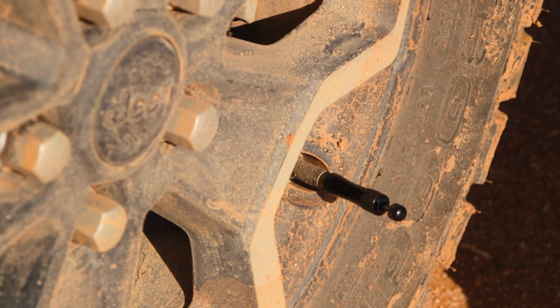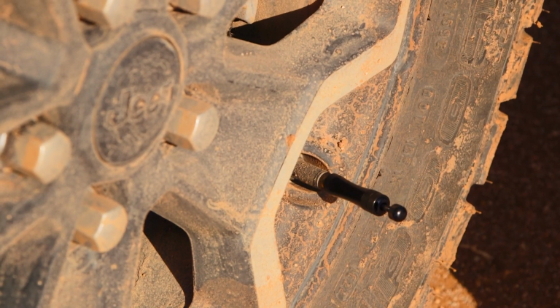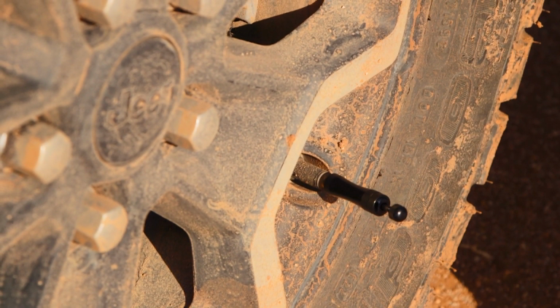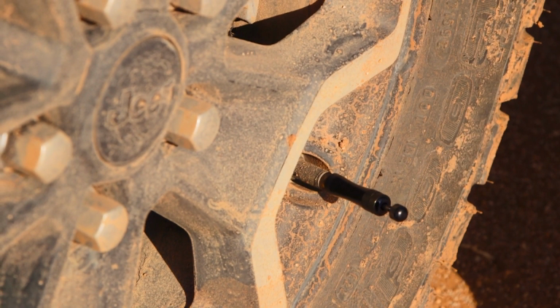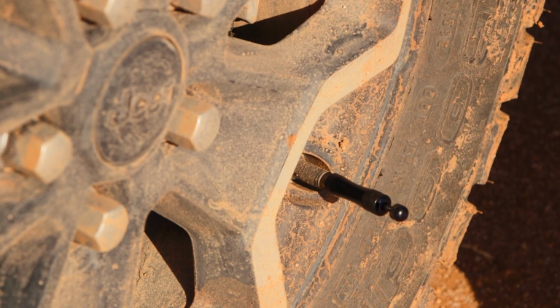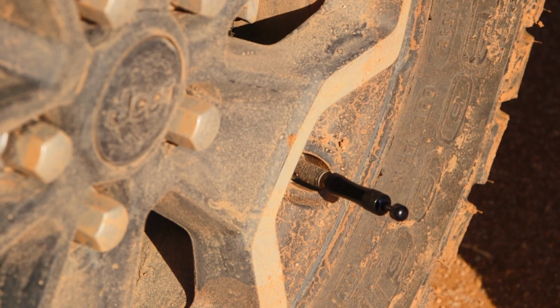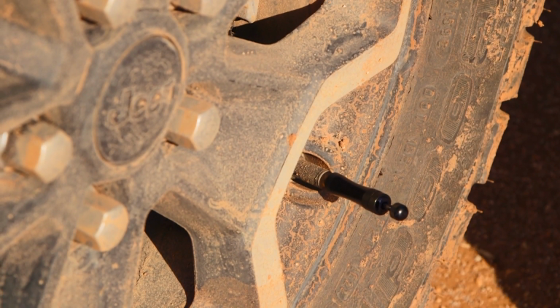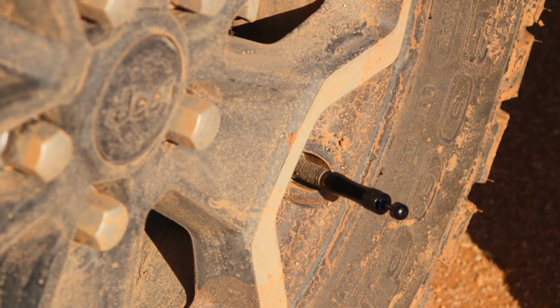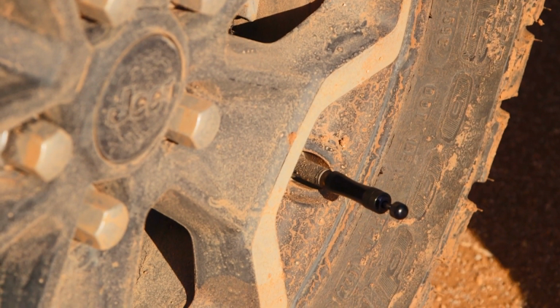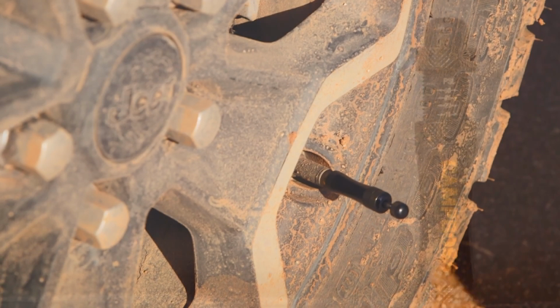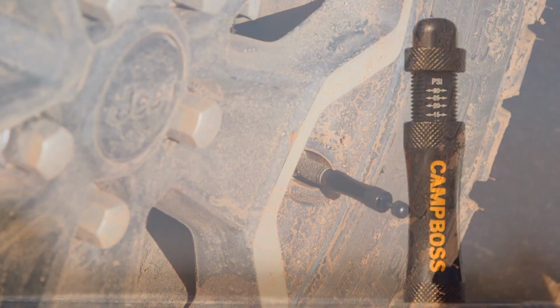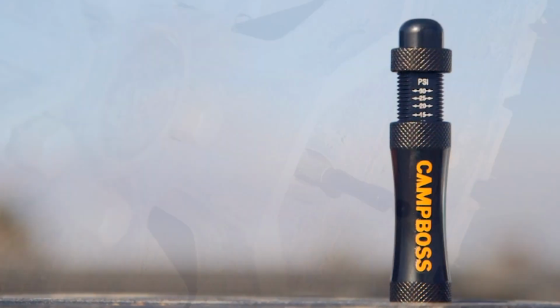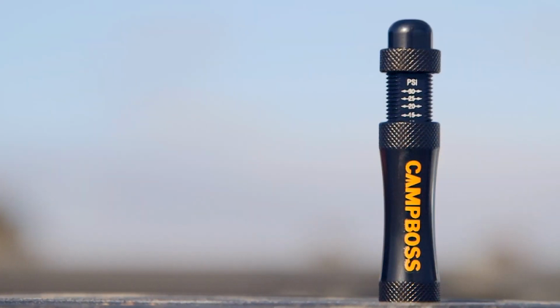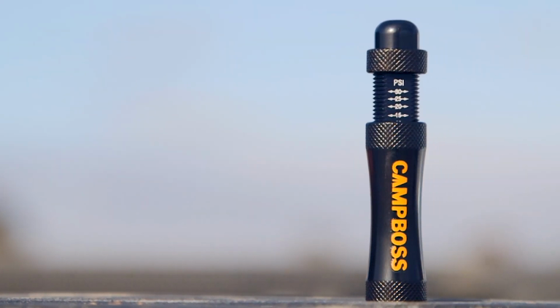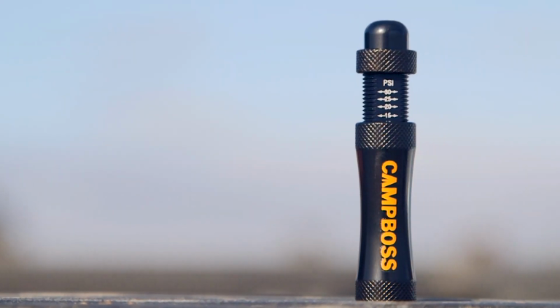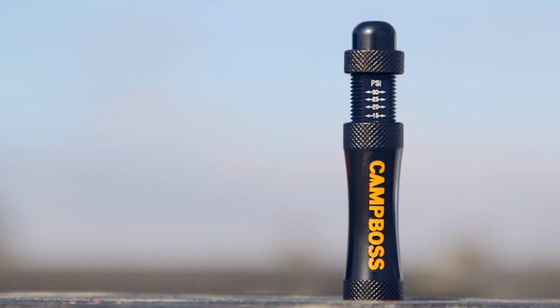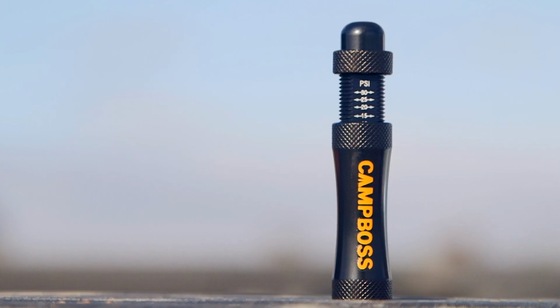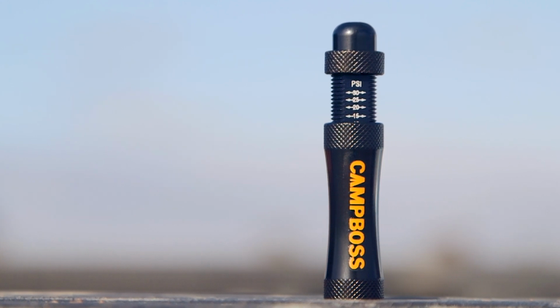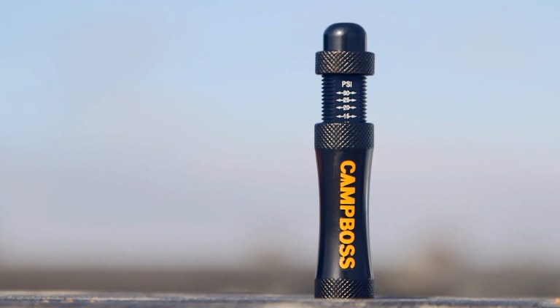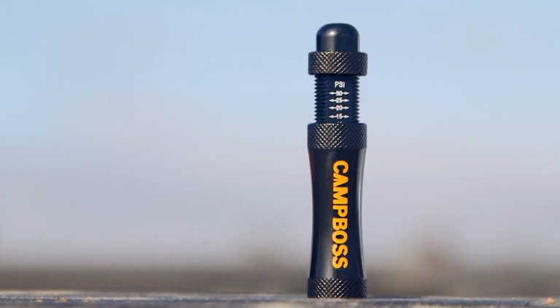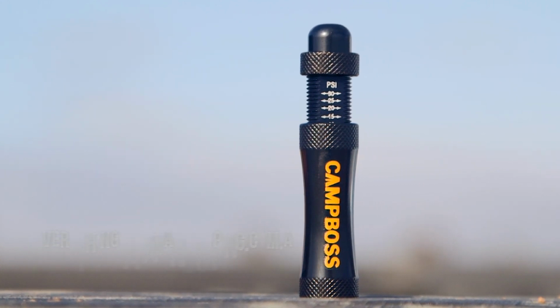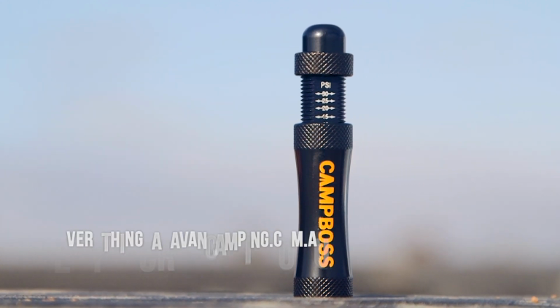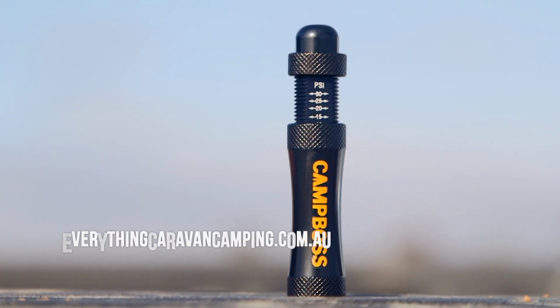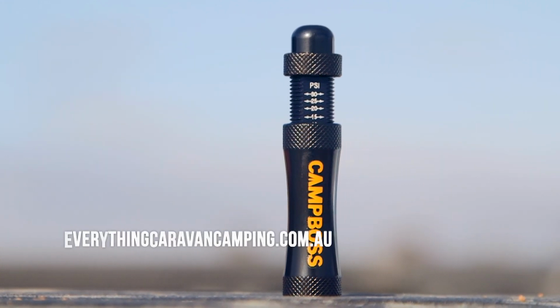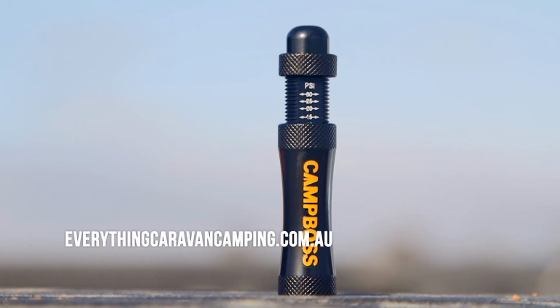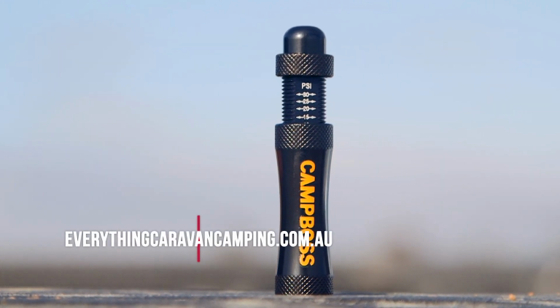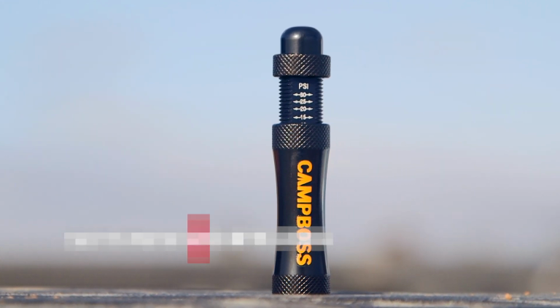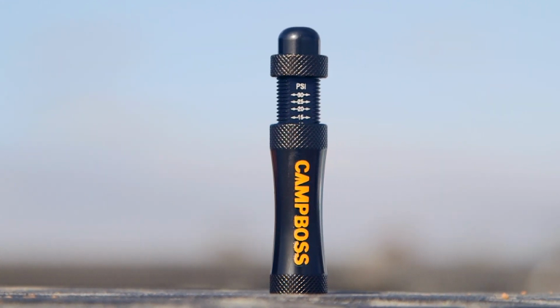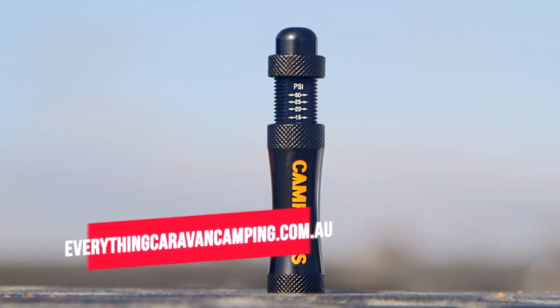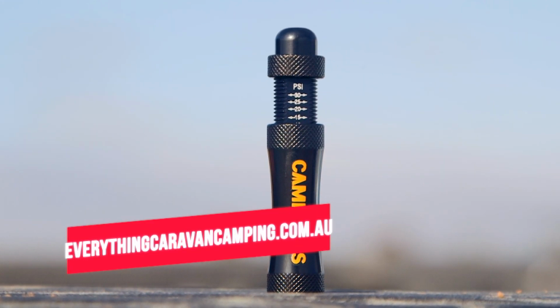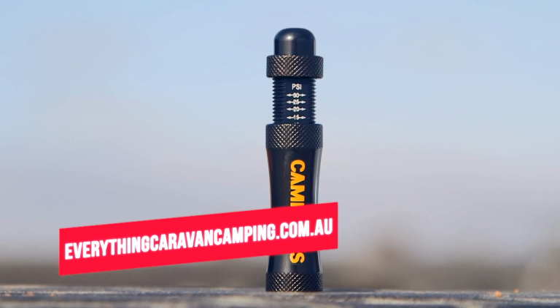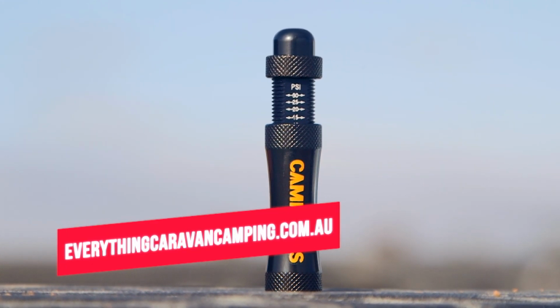For this and the entire Campos range, head on over to everythingcaravancamping.com.au.